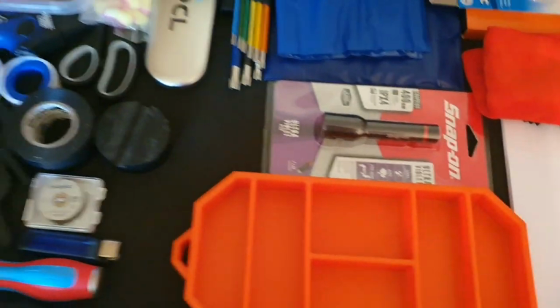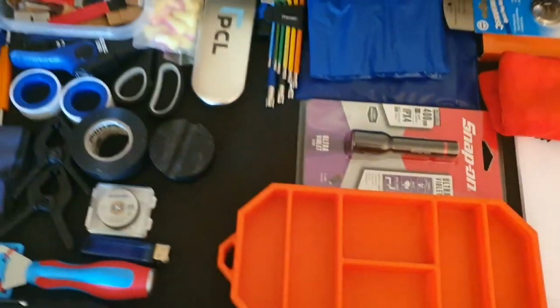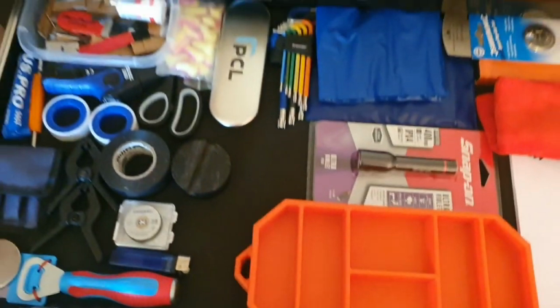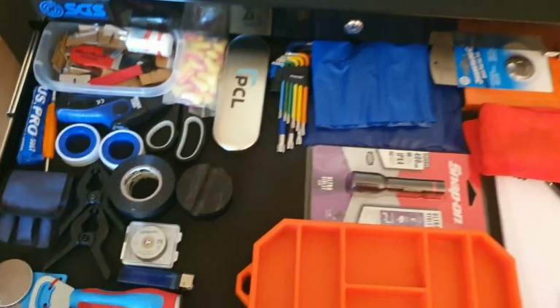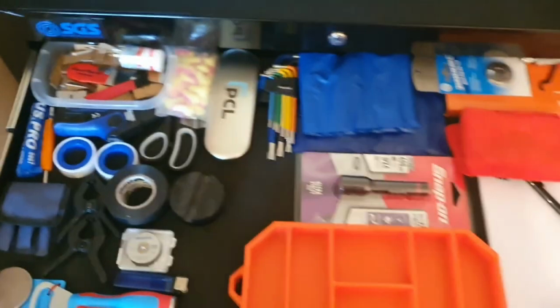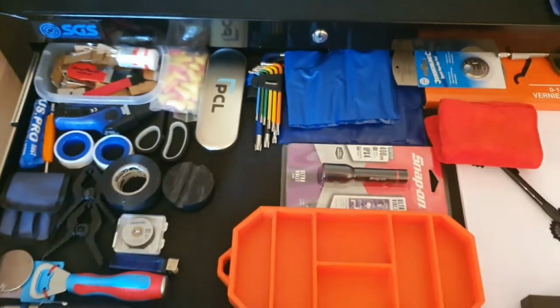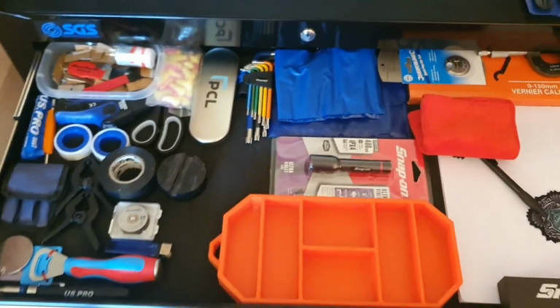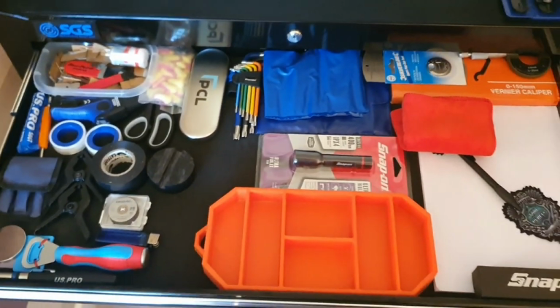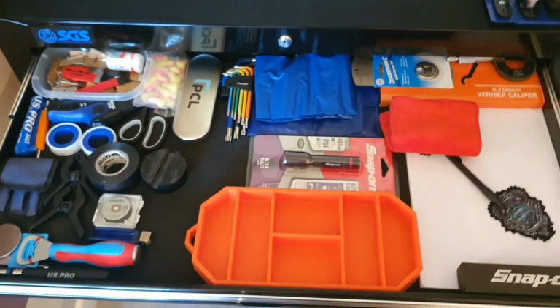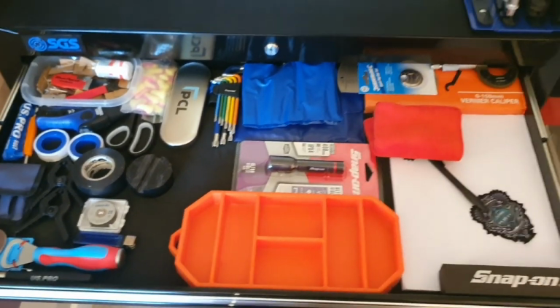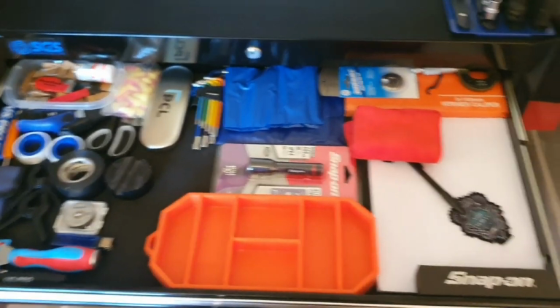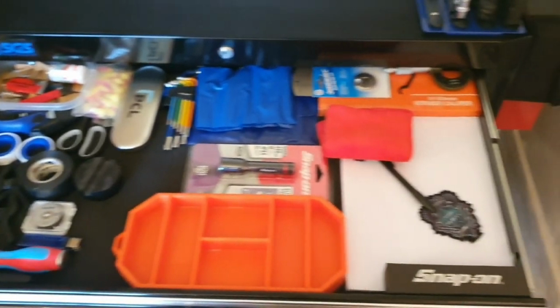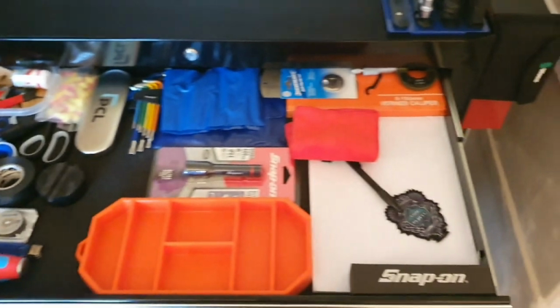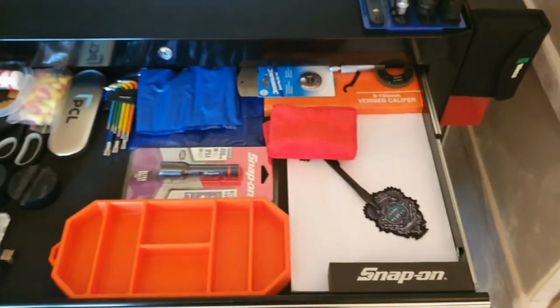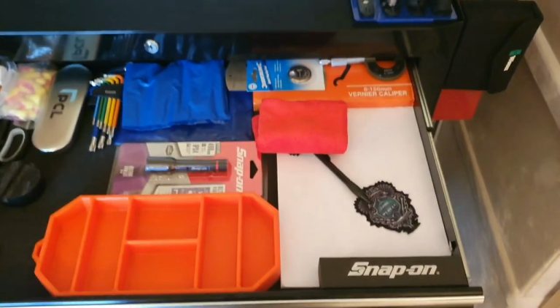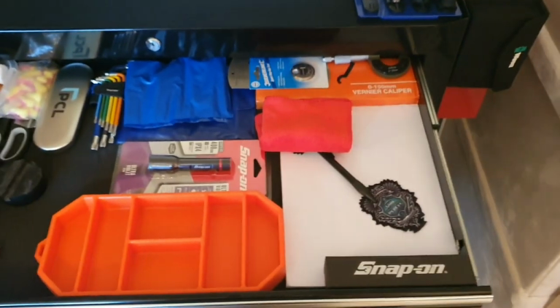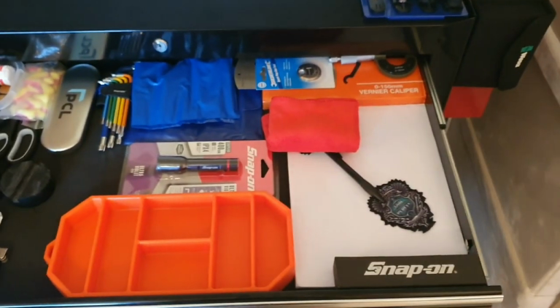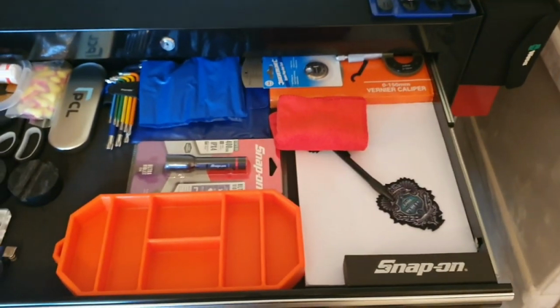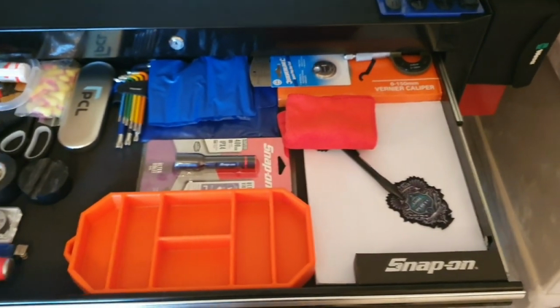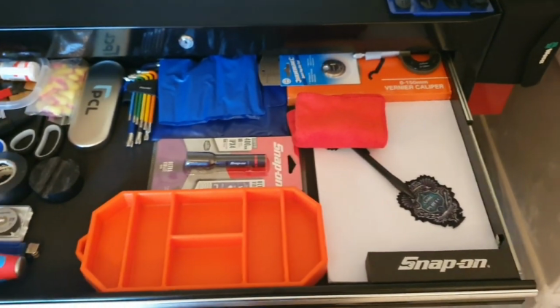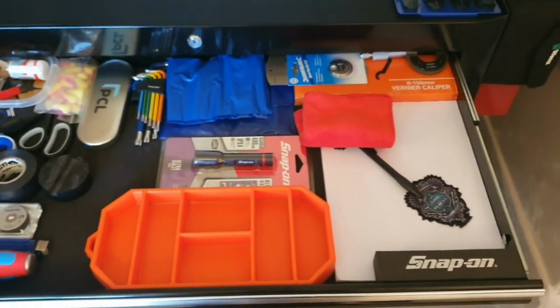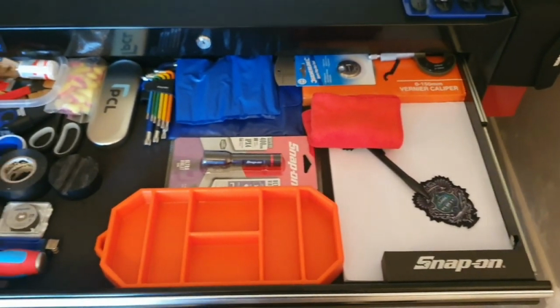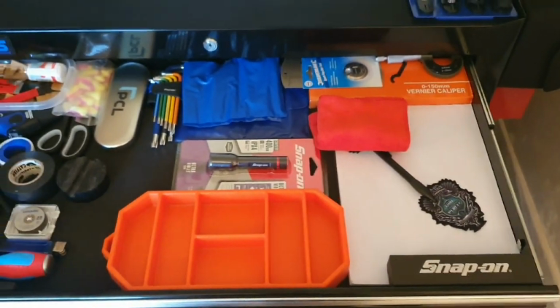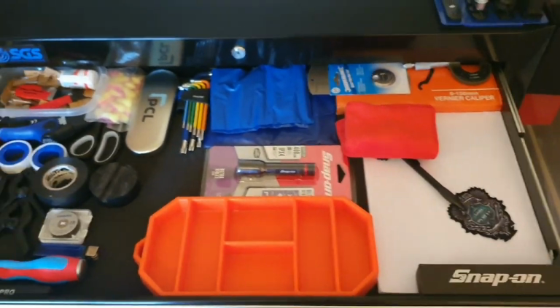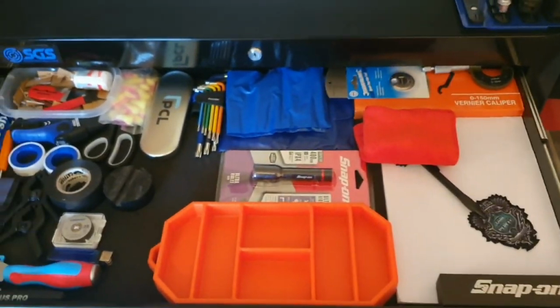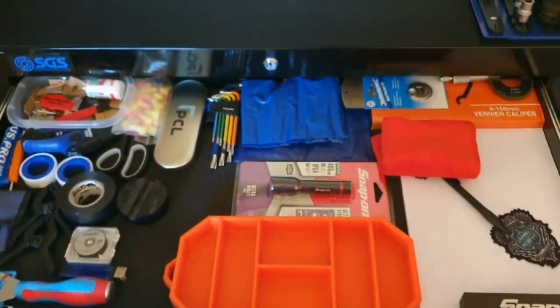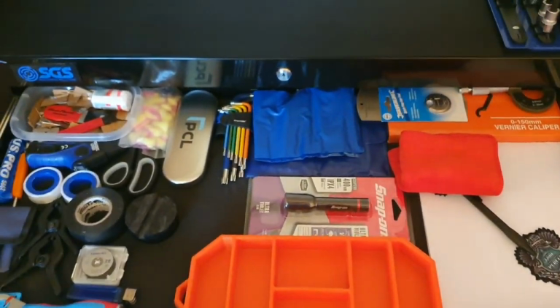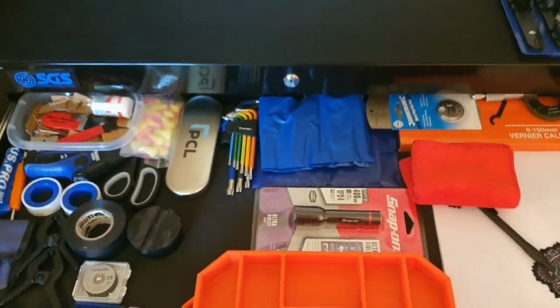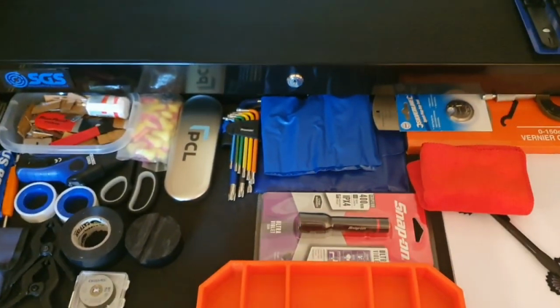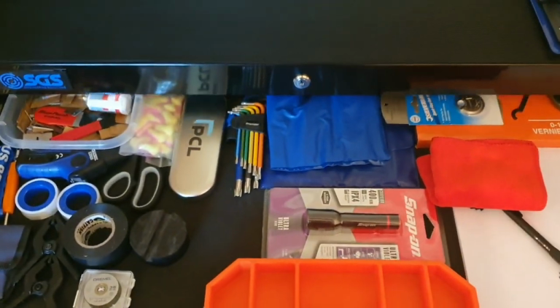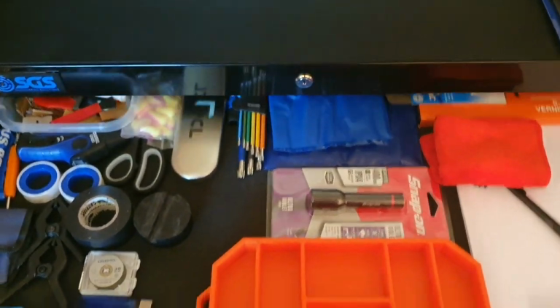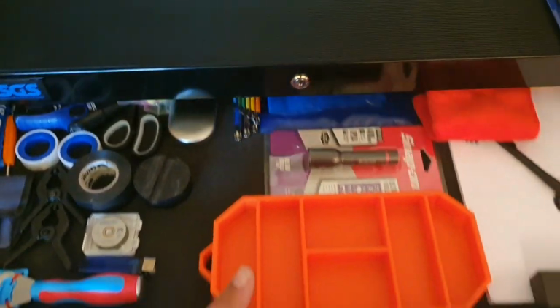That's the overview of the top drawer — every mechanic has one, none ever wants to admit it.